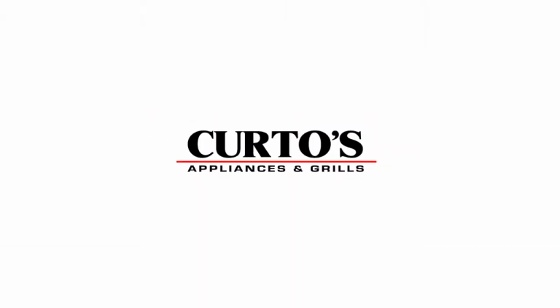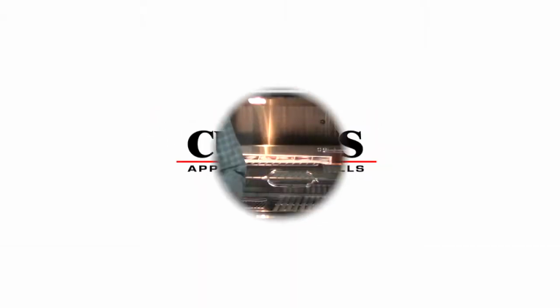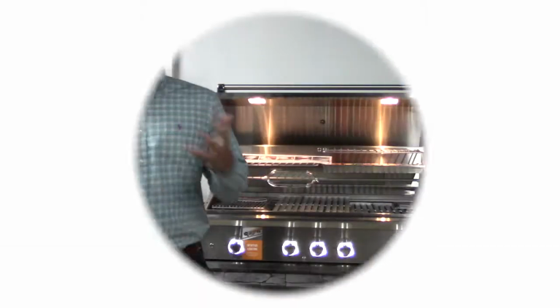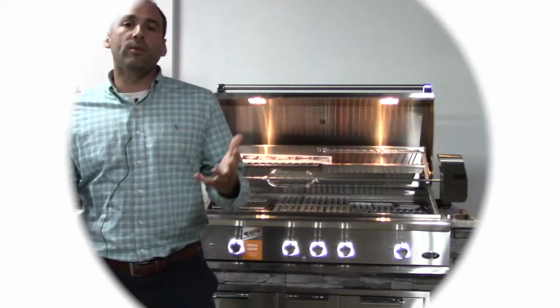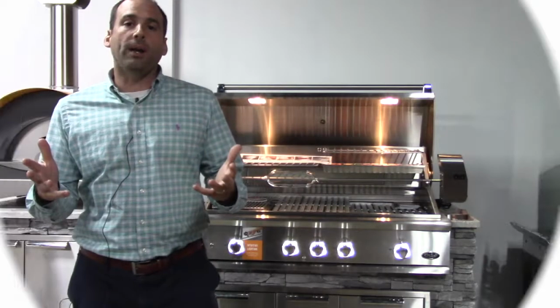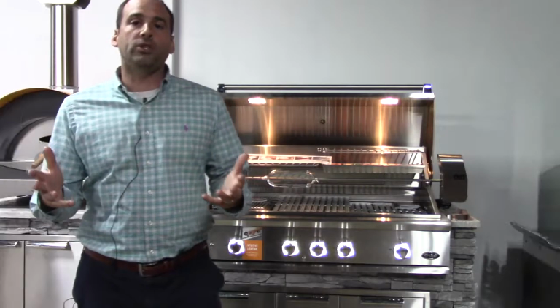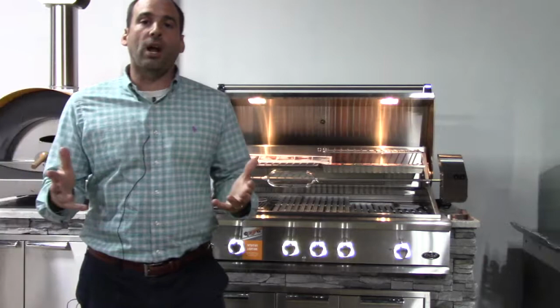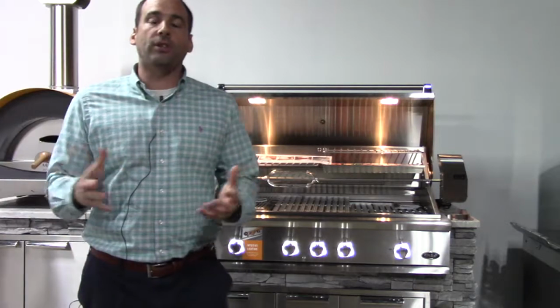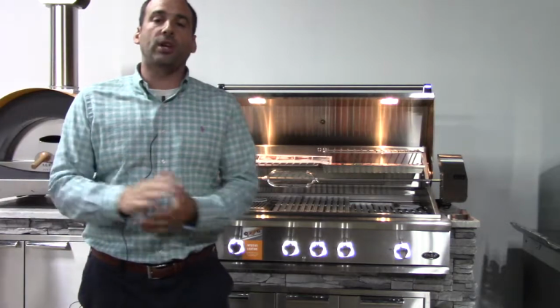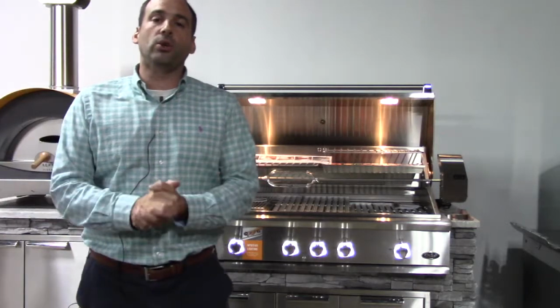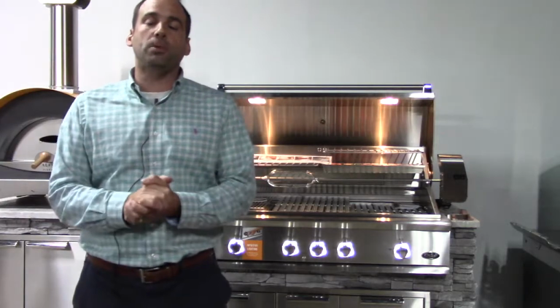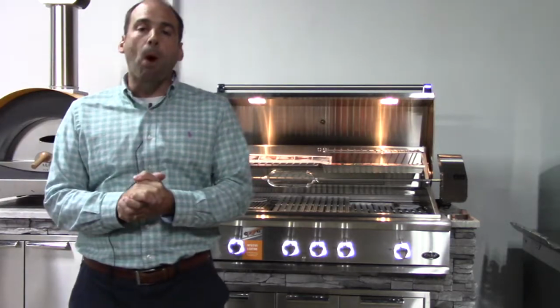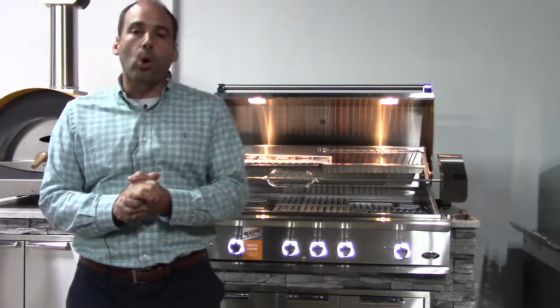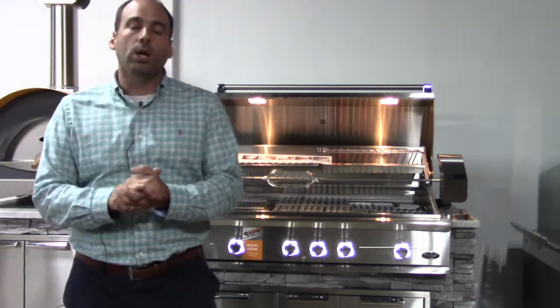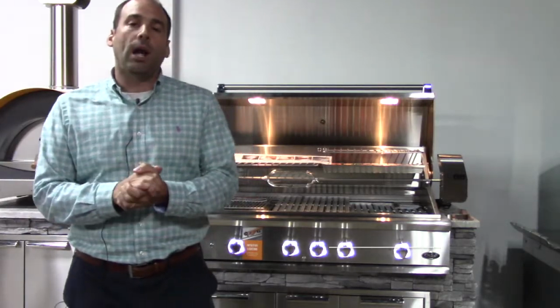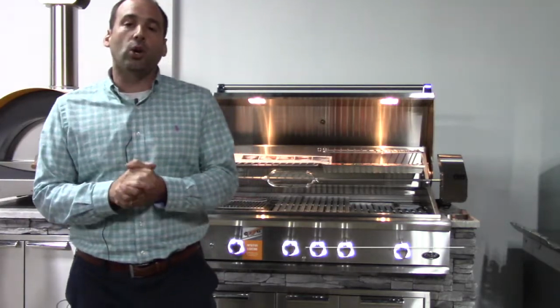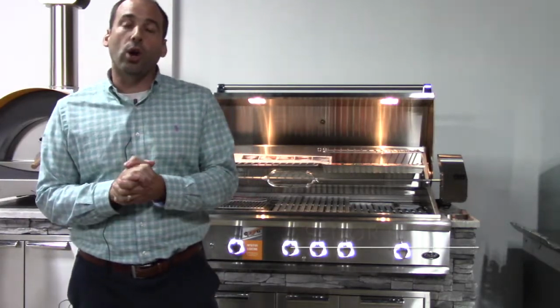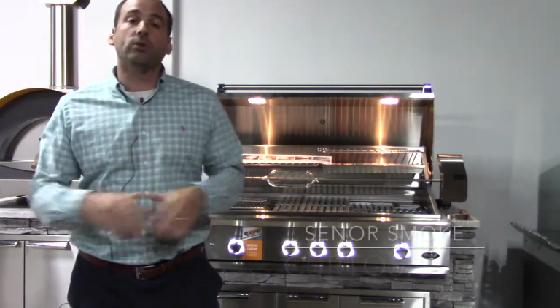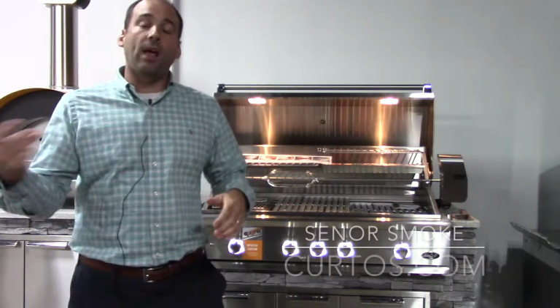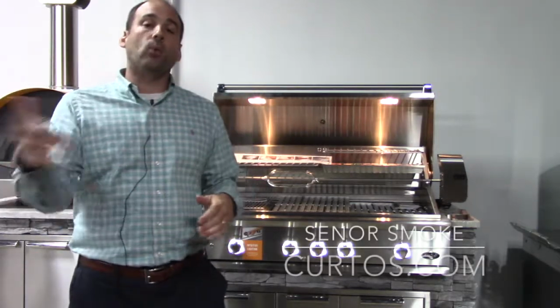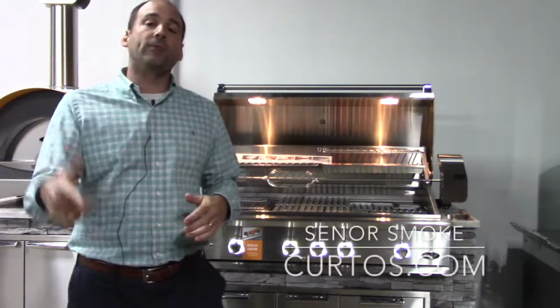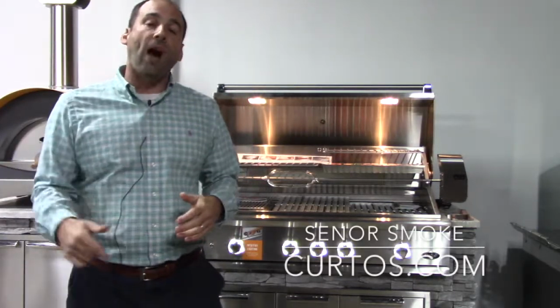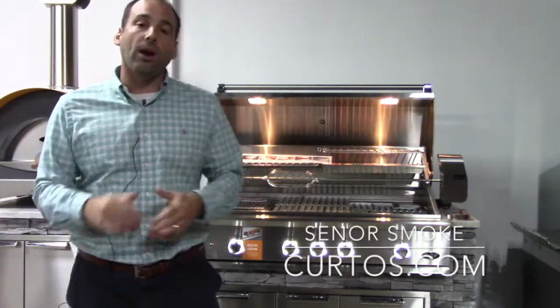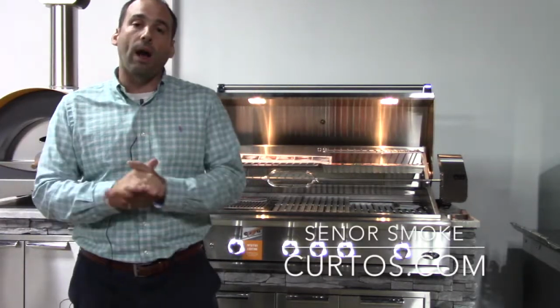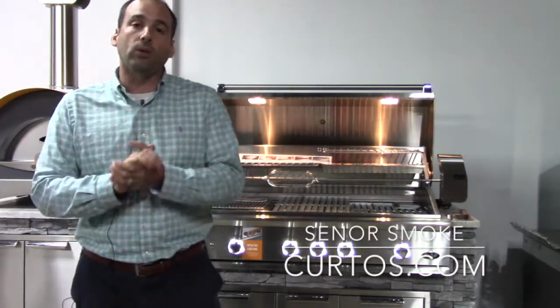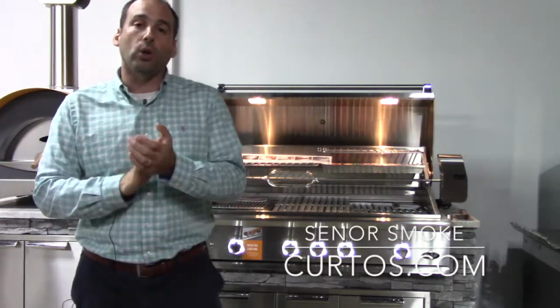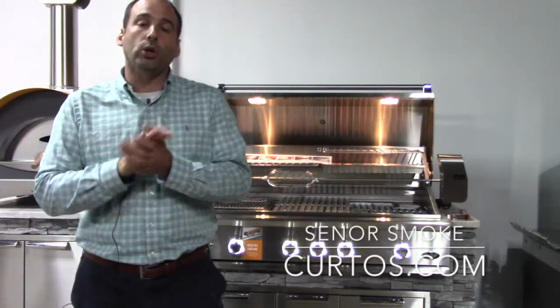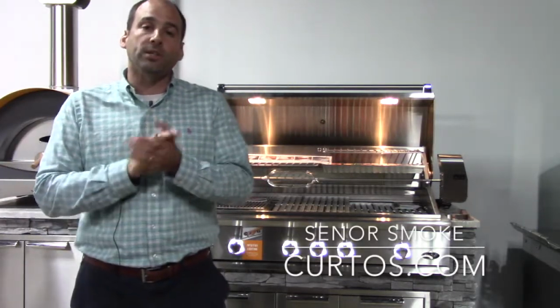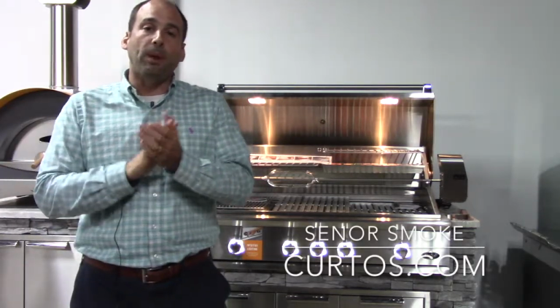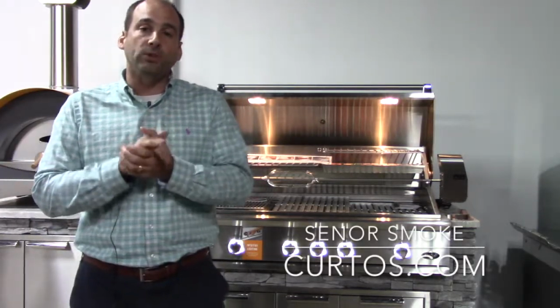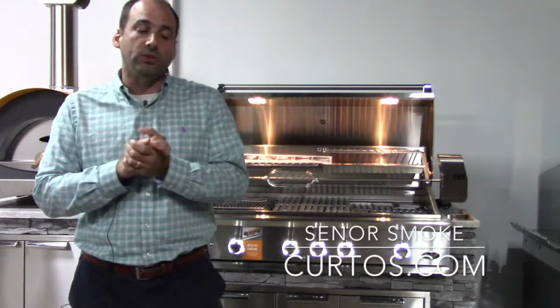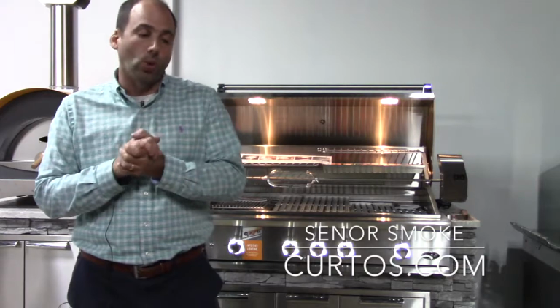Hello everybody, it's Jonathan Senor from Smoke at Curto's and the Ring of Fire outdoor cooking specialty store.